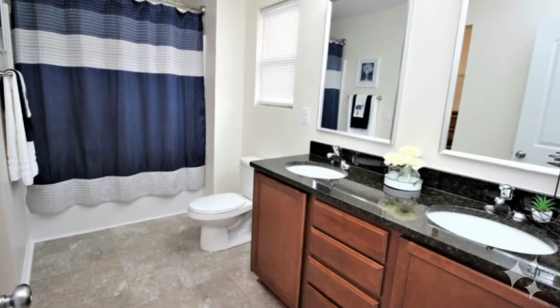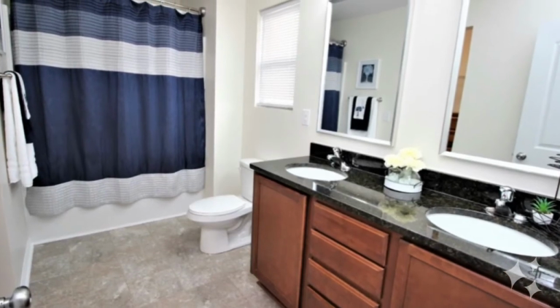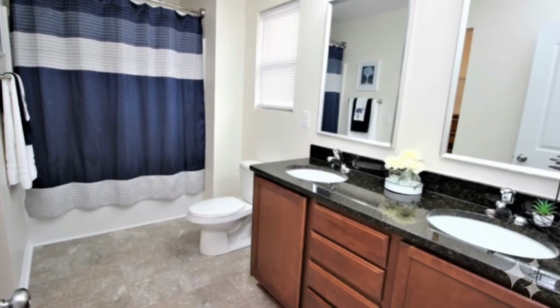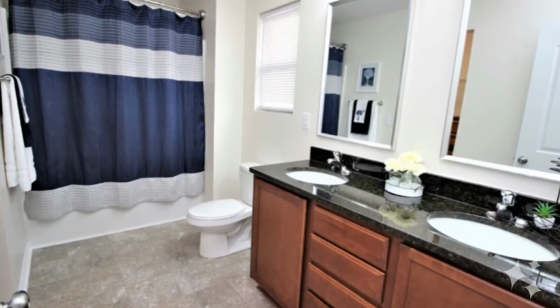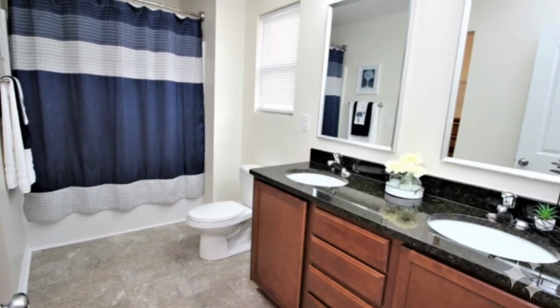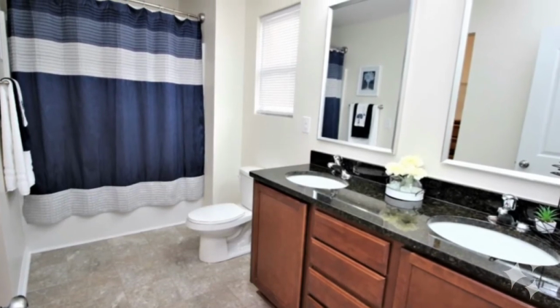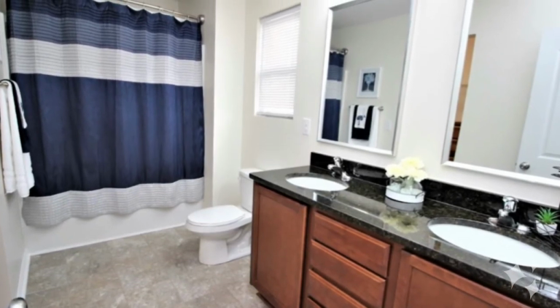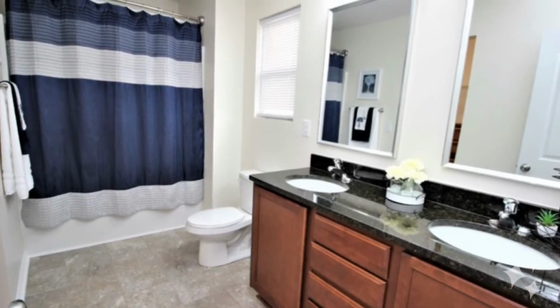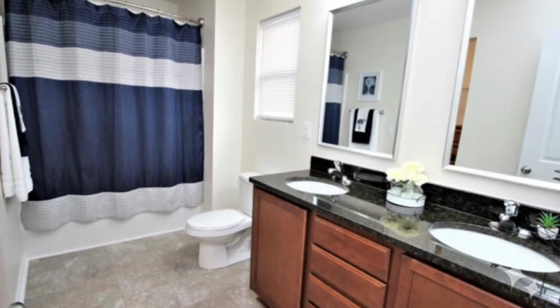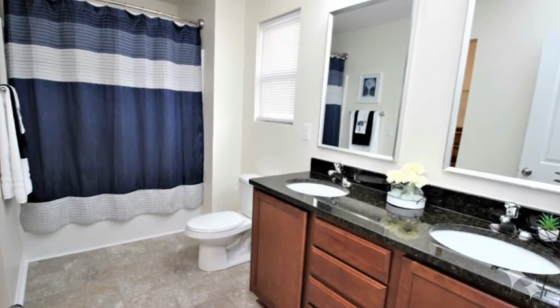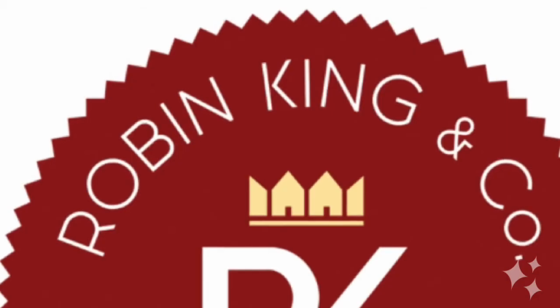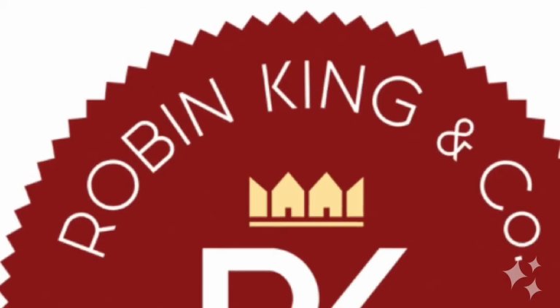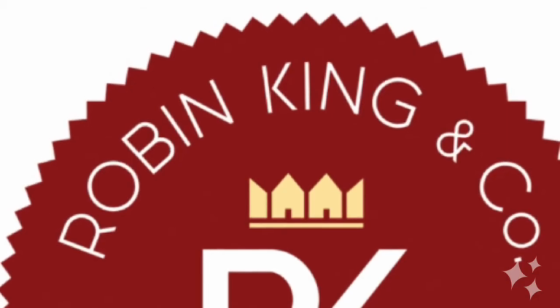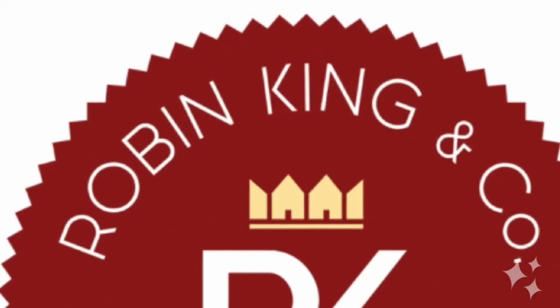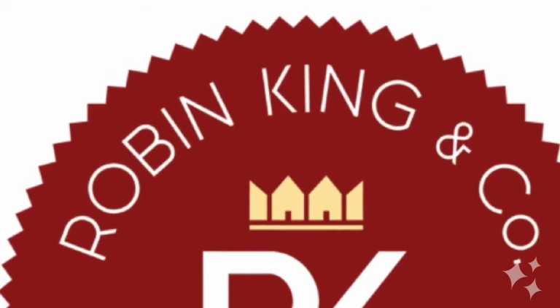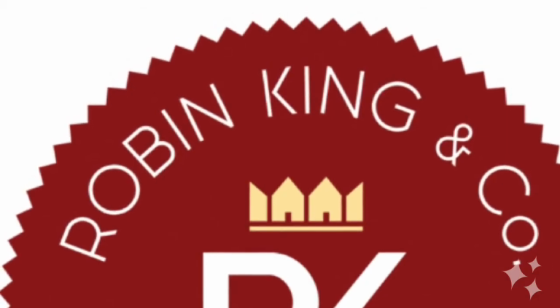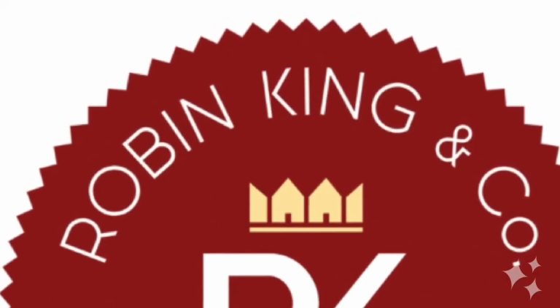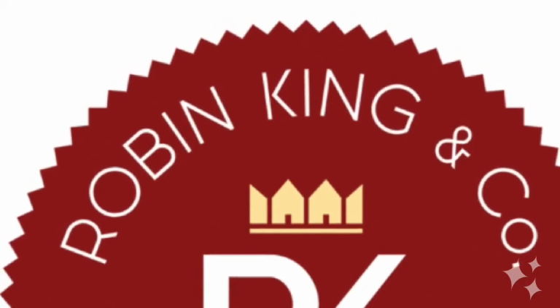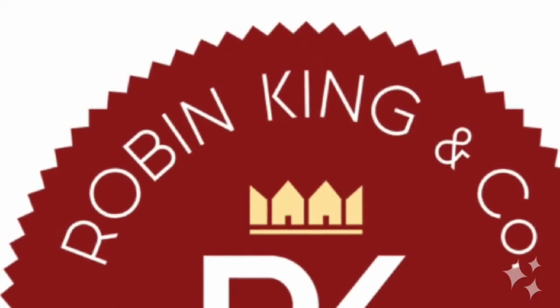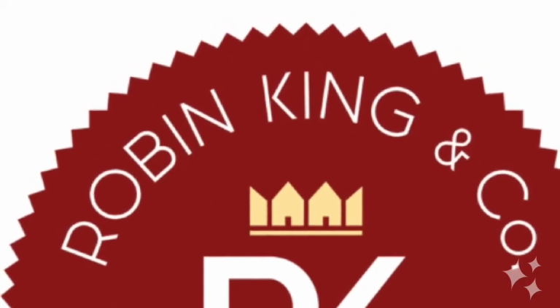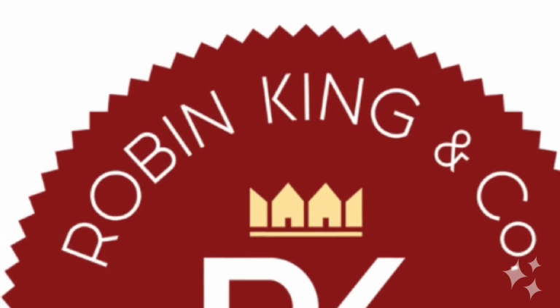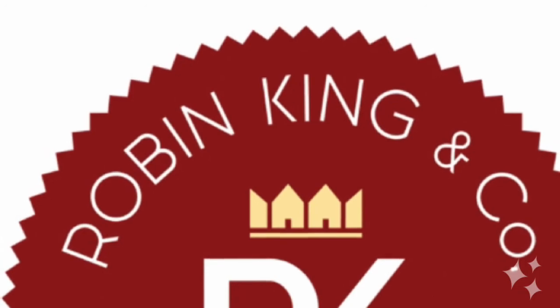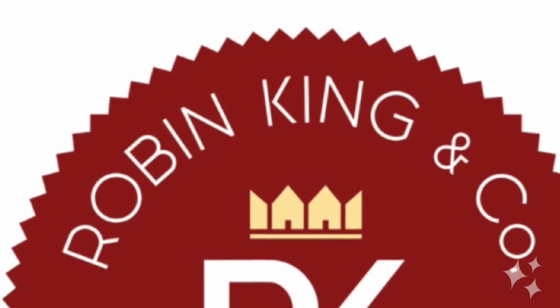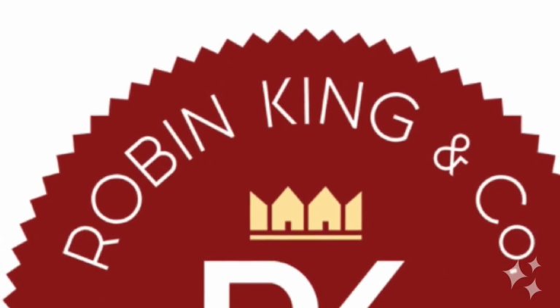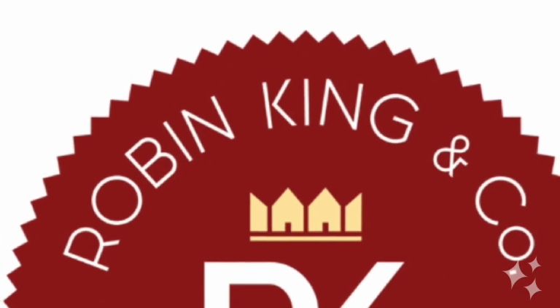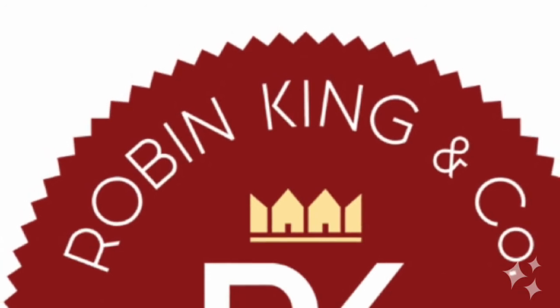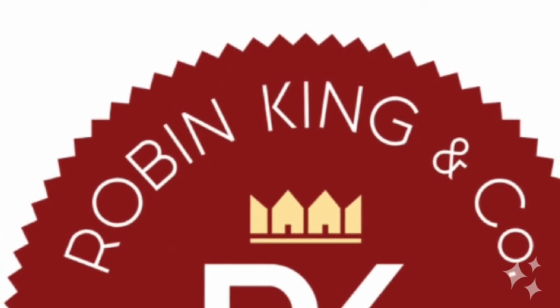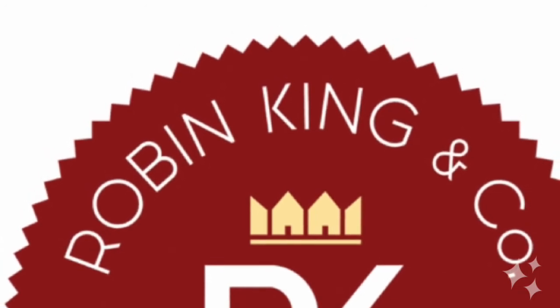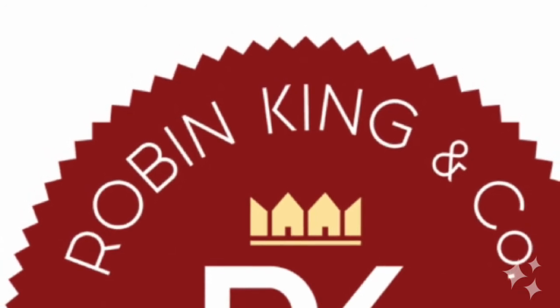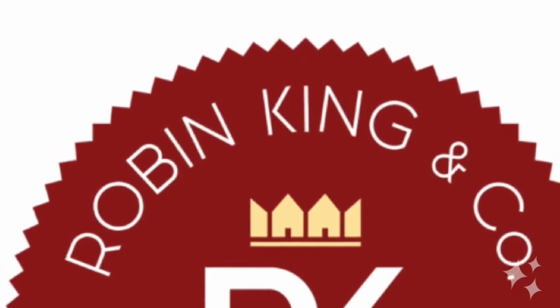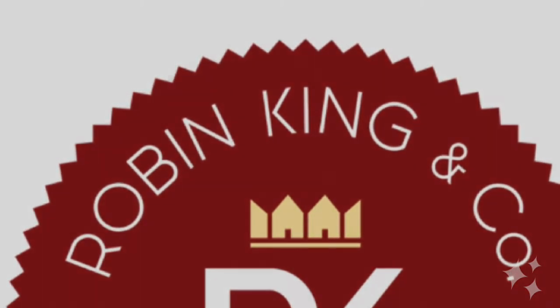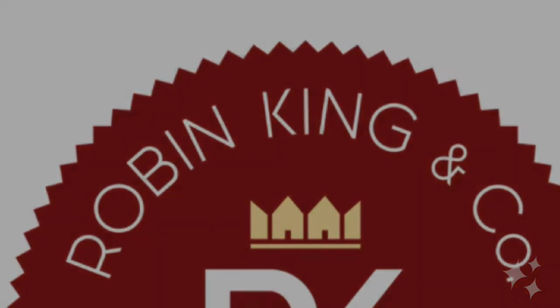Schedule your private tour so you can see everything at robinkingrealtor.com. Tell me your story — I'll write the next chapter.